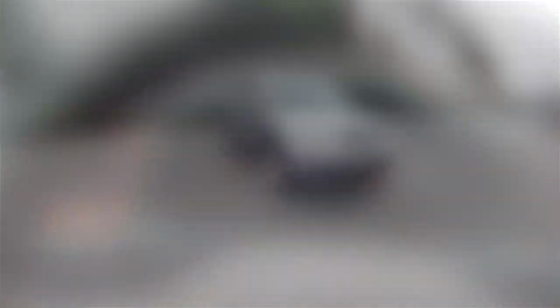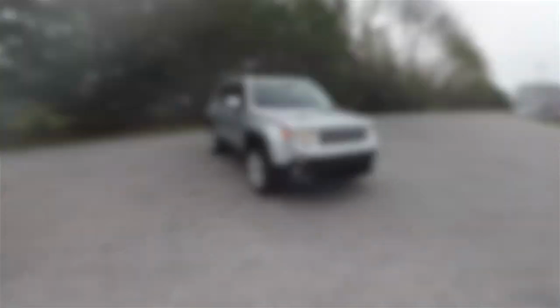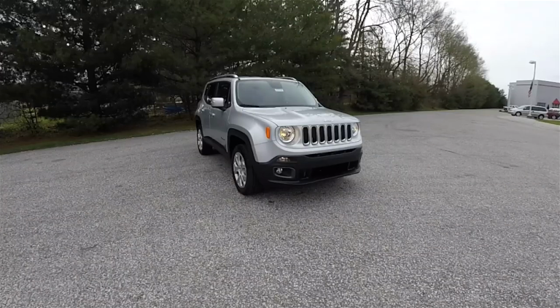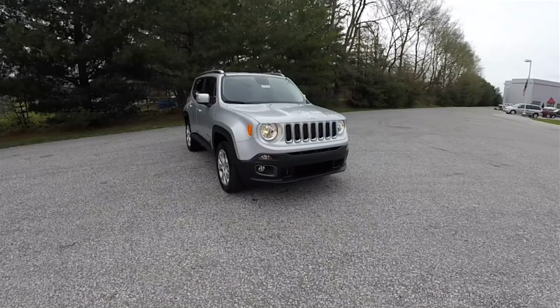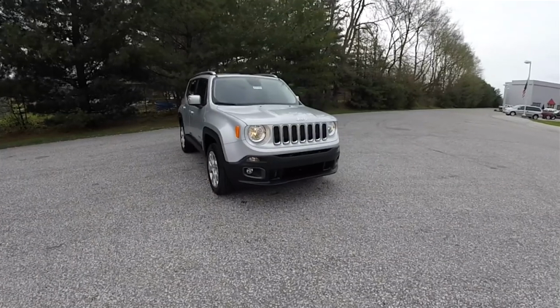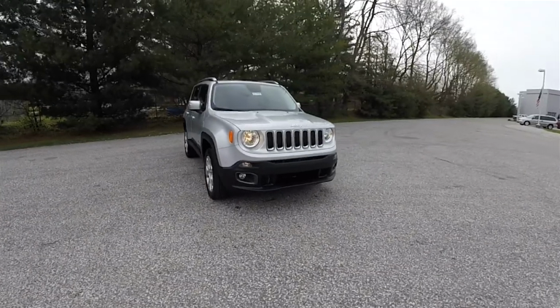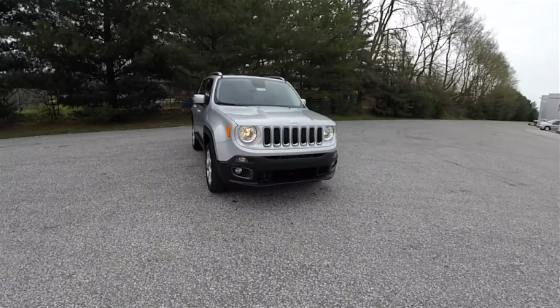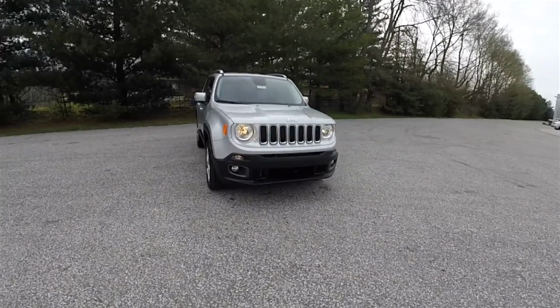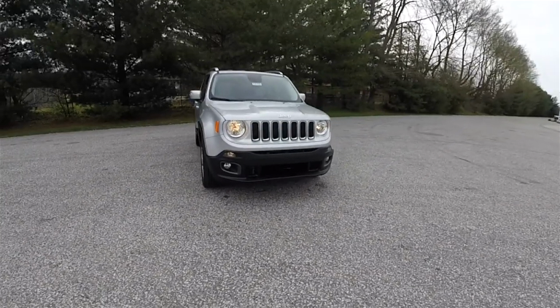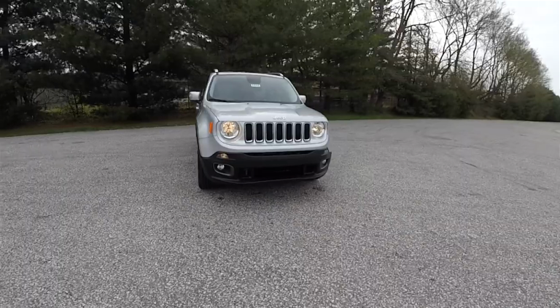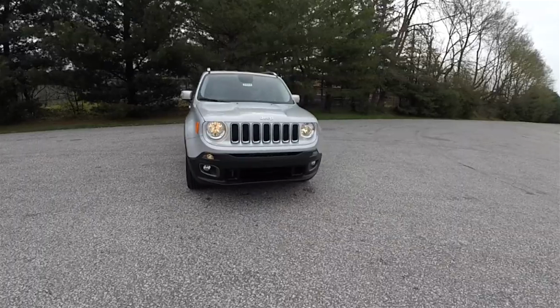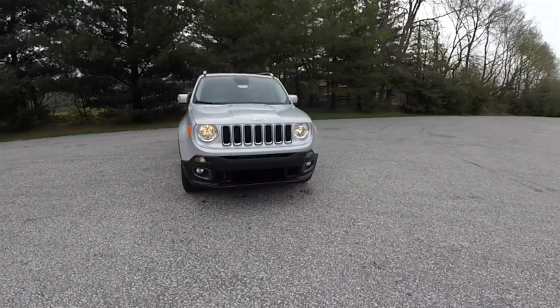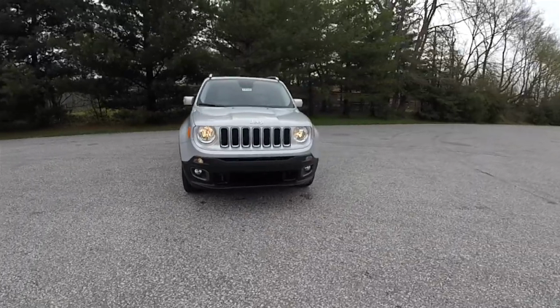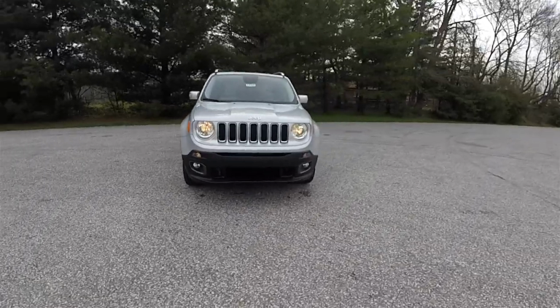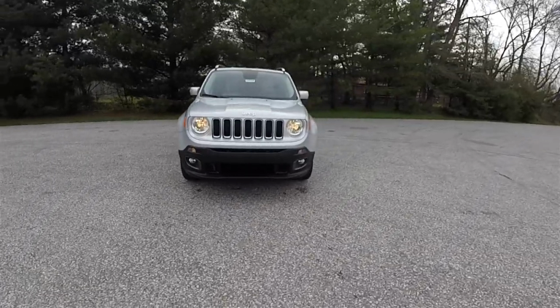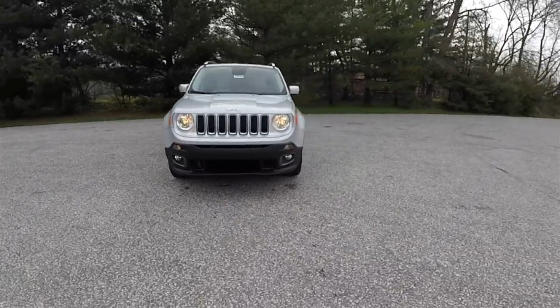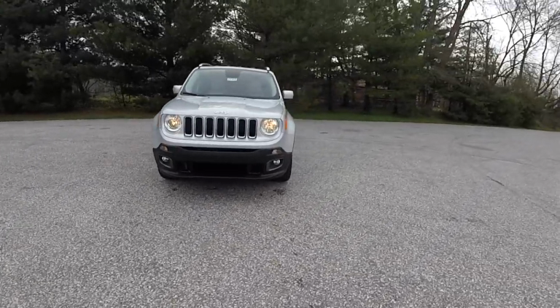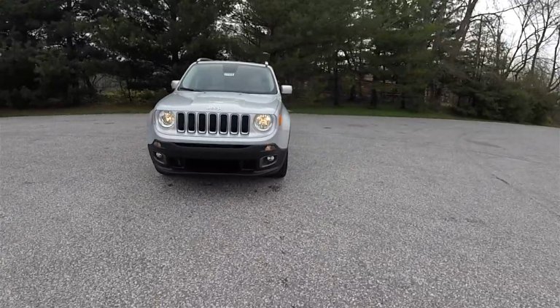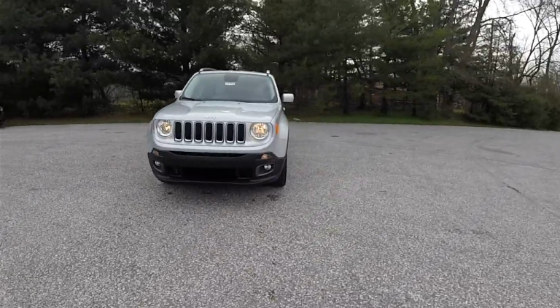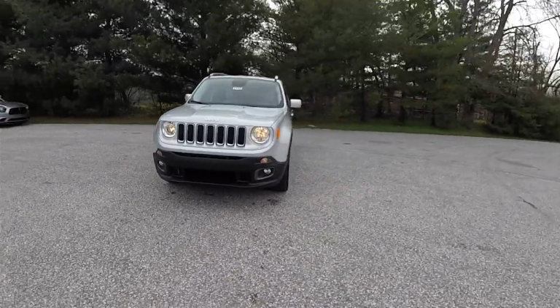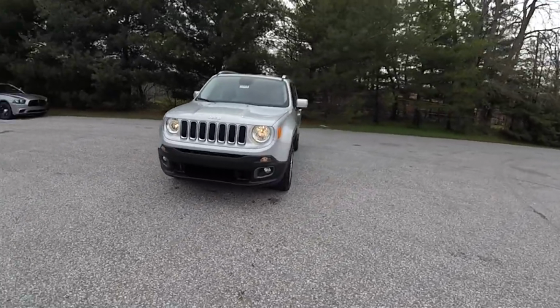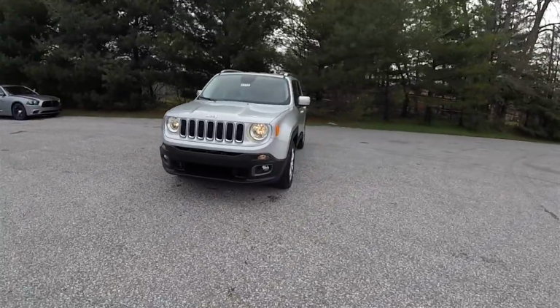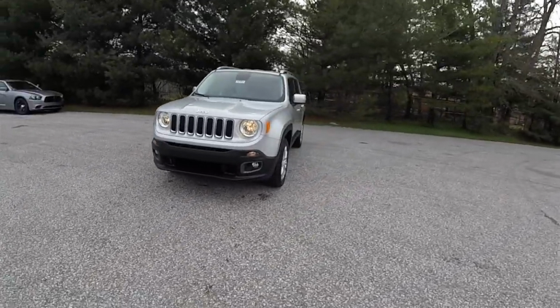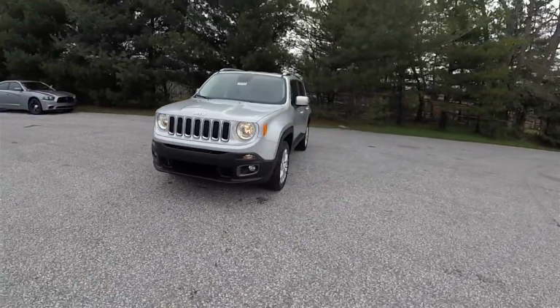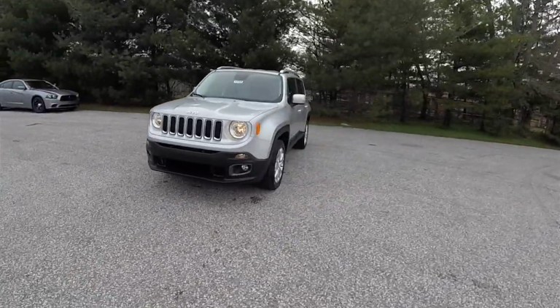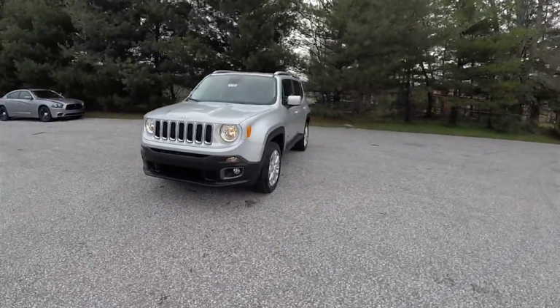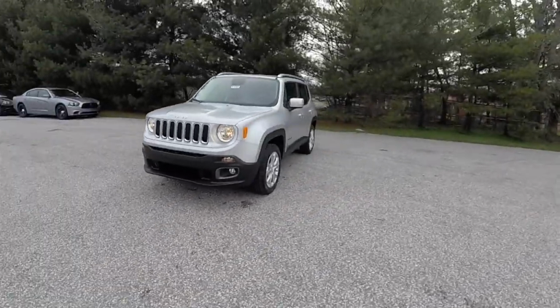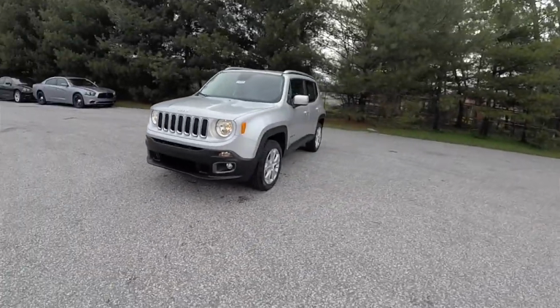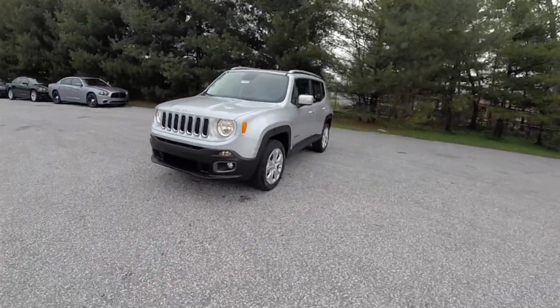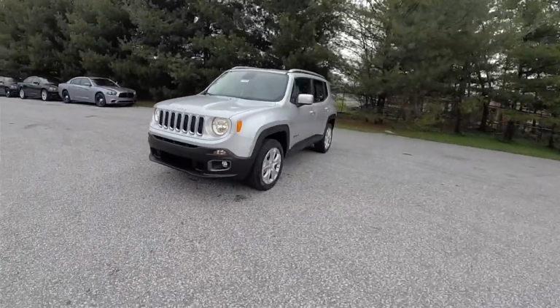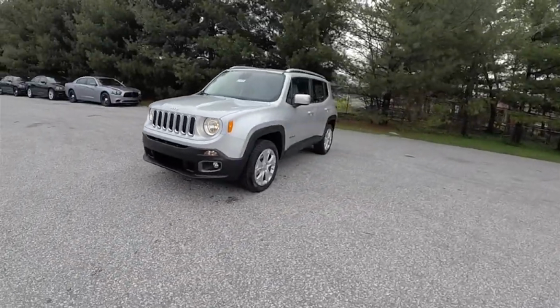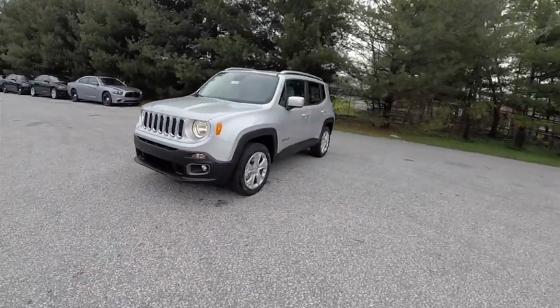Hello everyone. Today we're going to take a quick walk around and look at this brand new 2016 Jeep Renegade Limited.